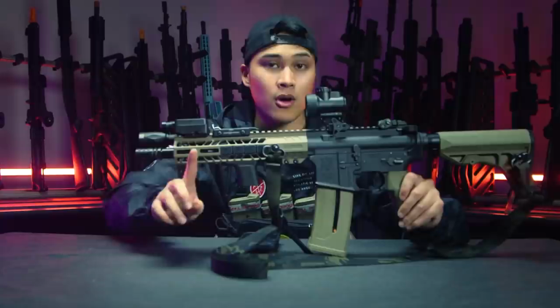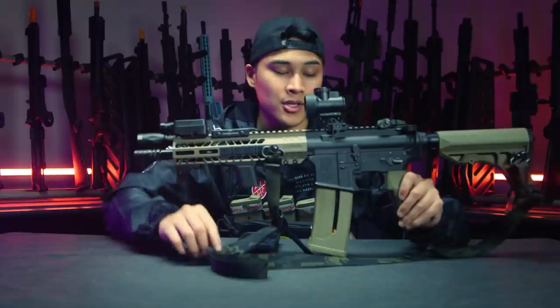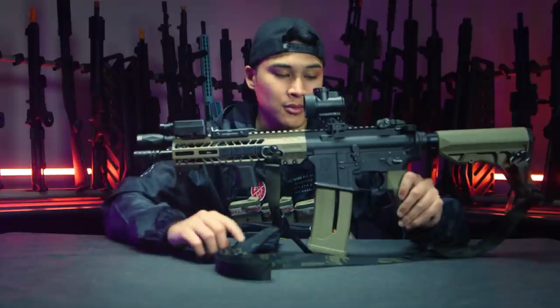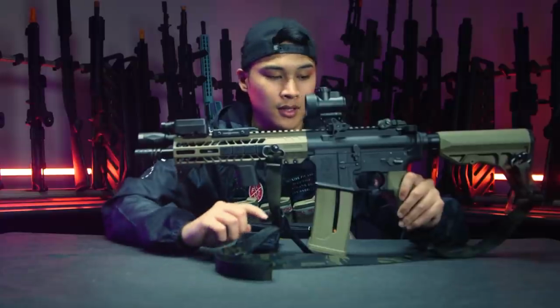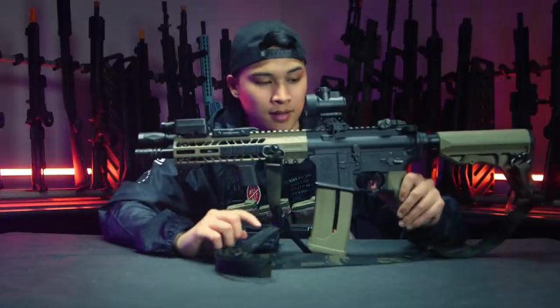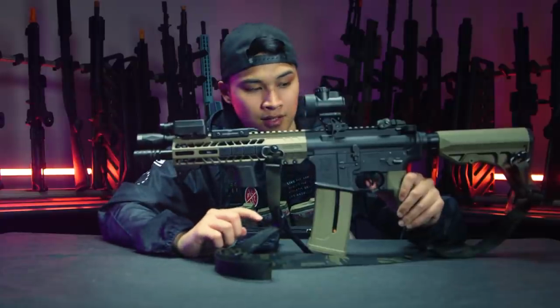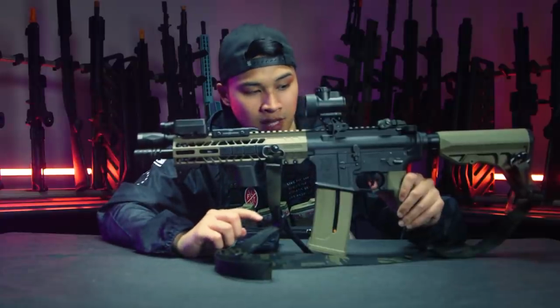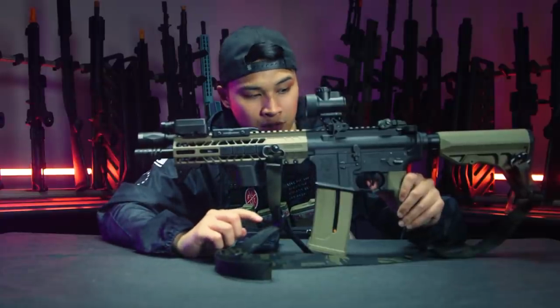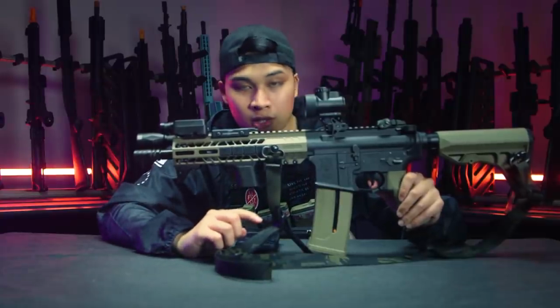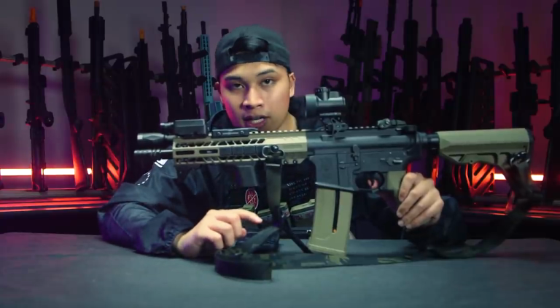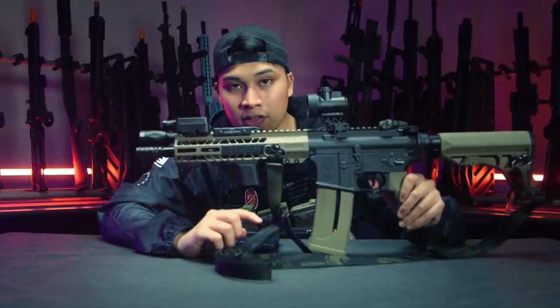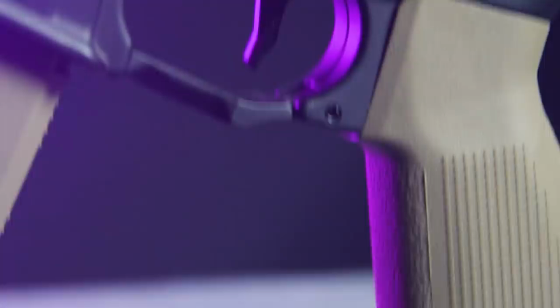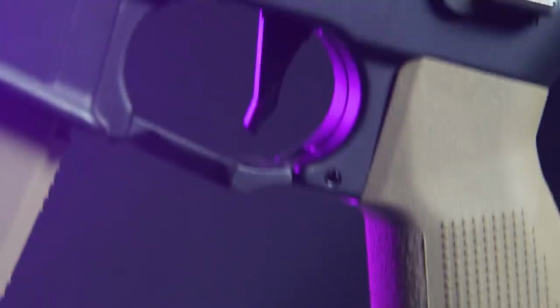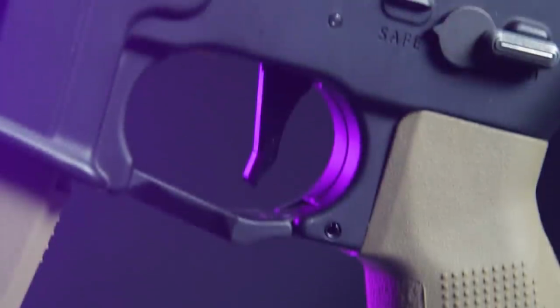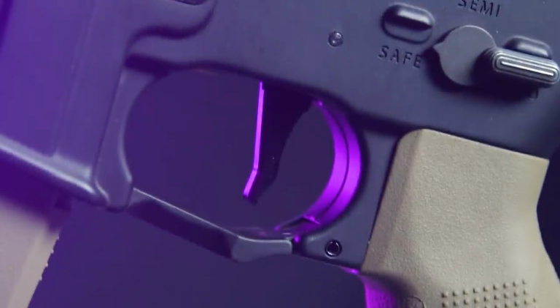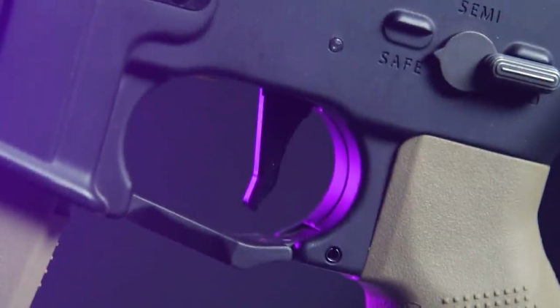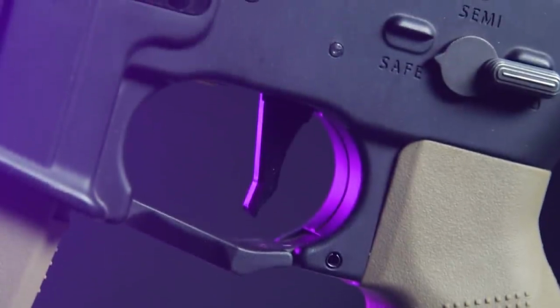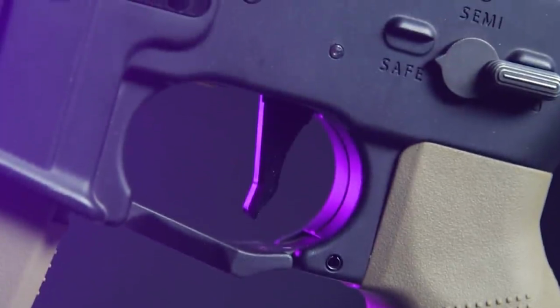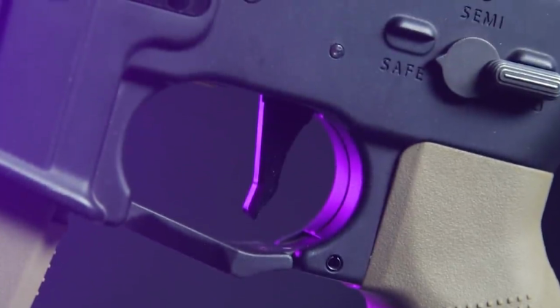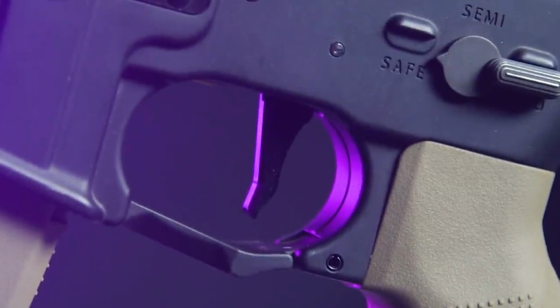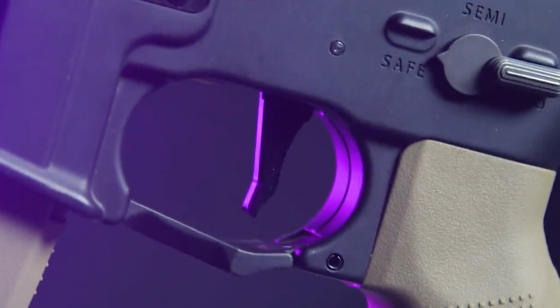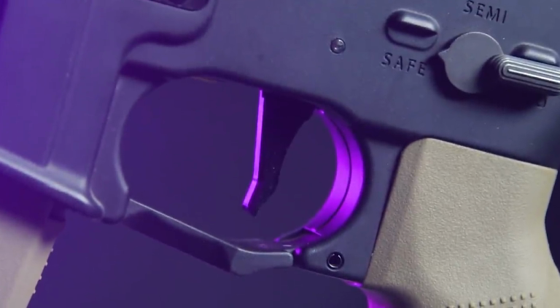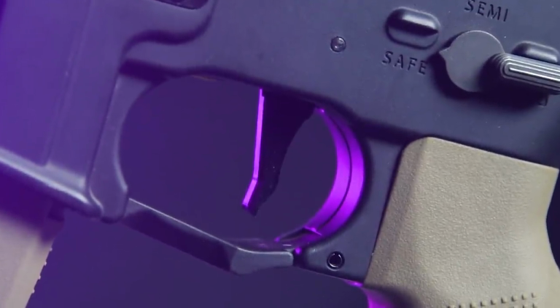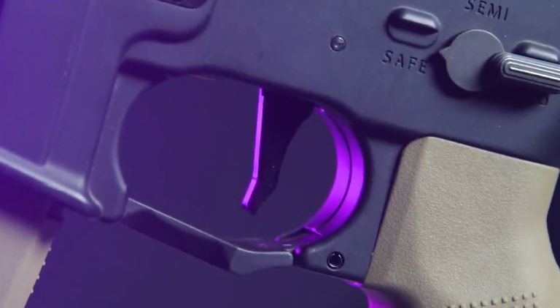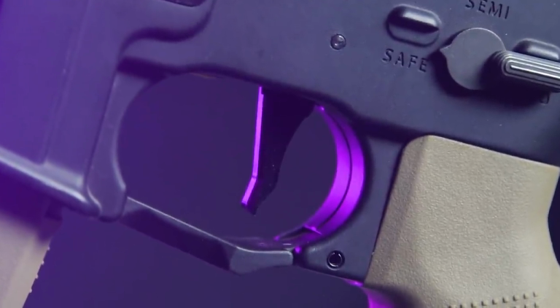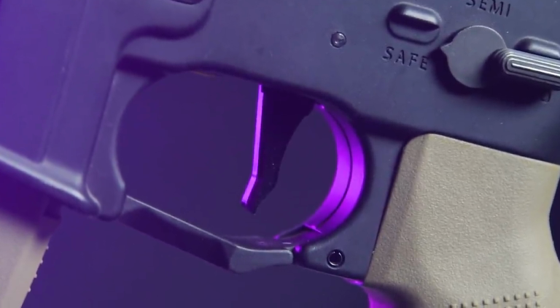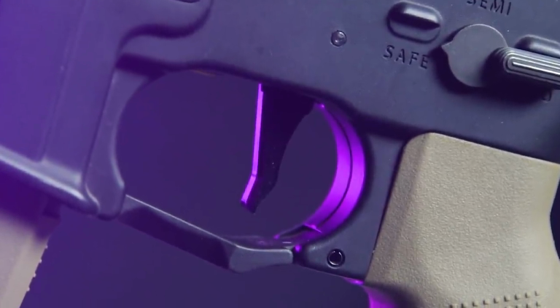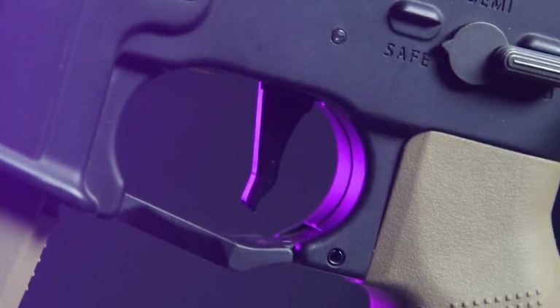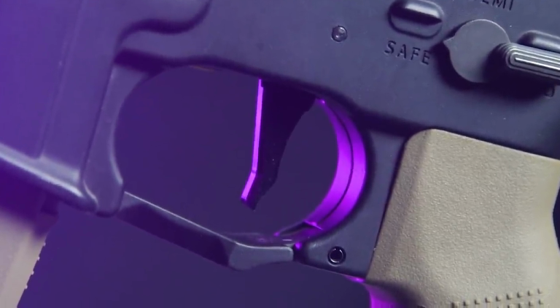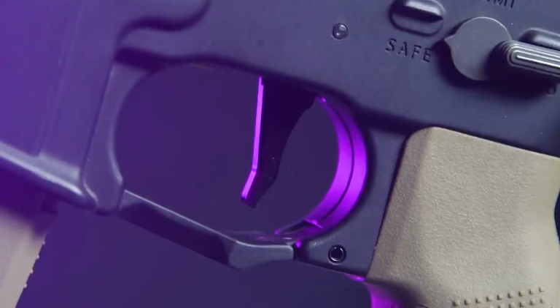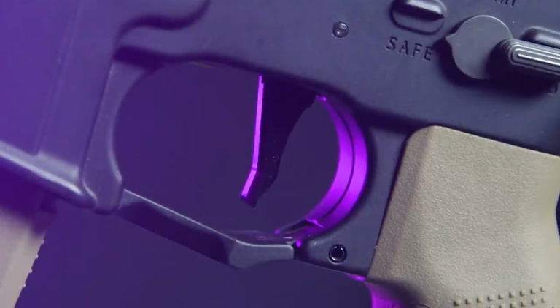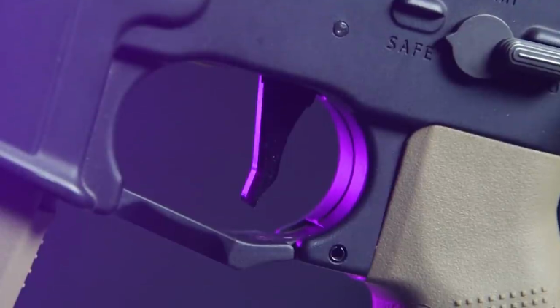Also, this flat trigger that I have does come with the Jephtron Leviathan, so it's pretty nice.